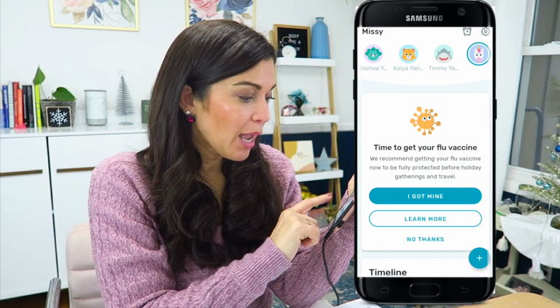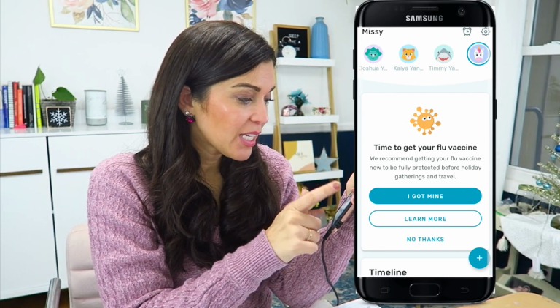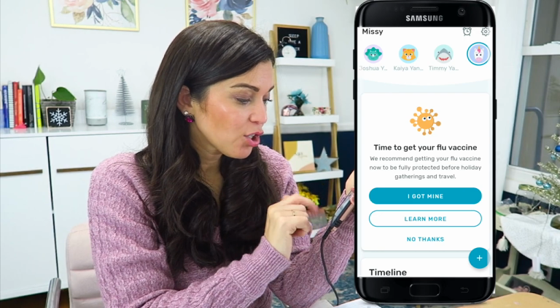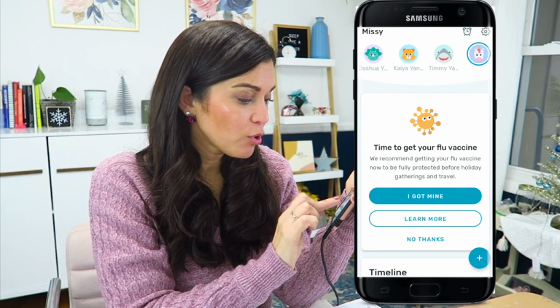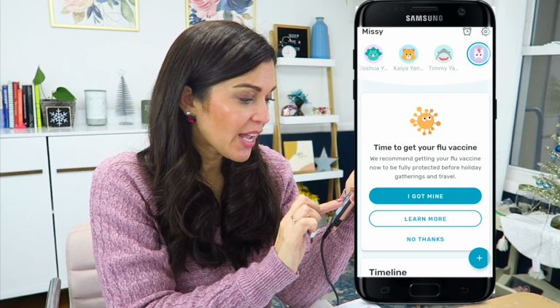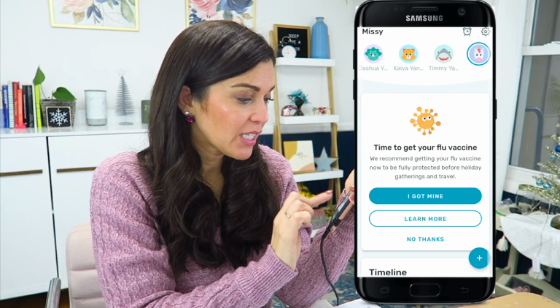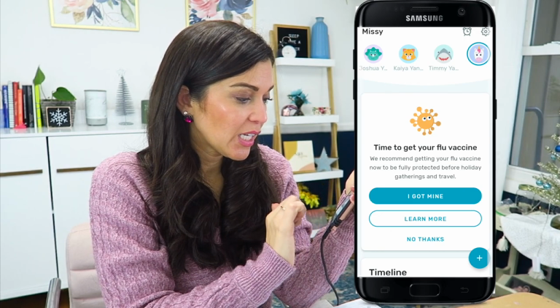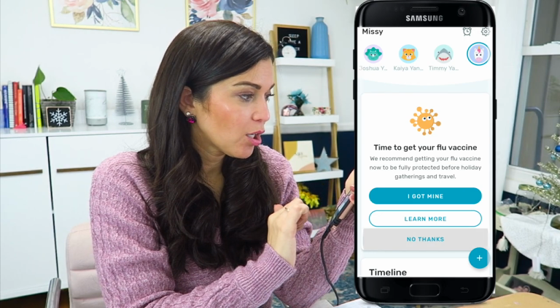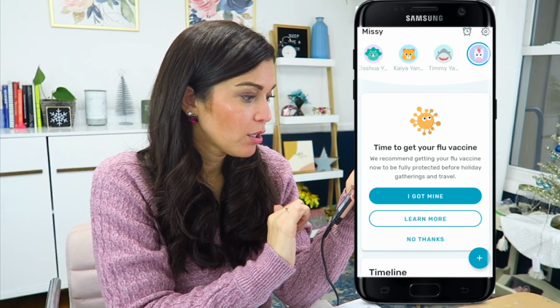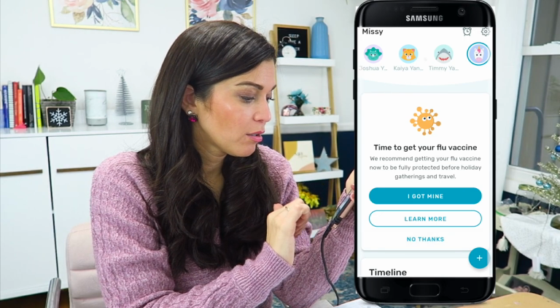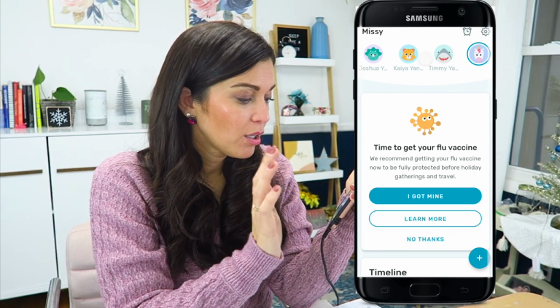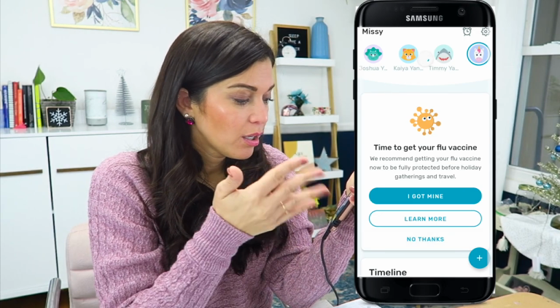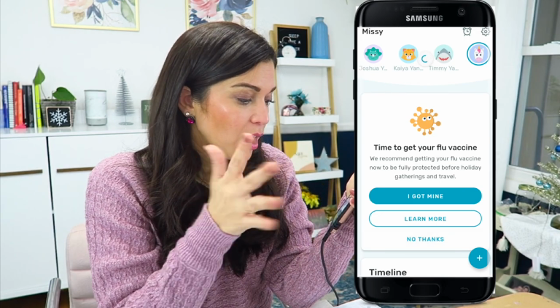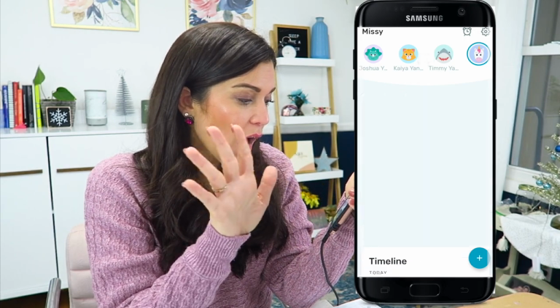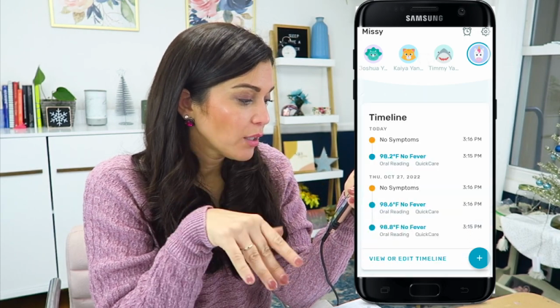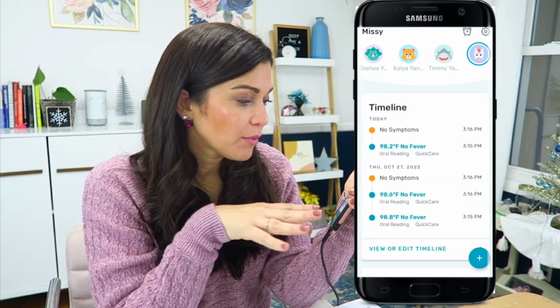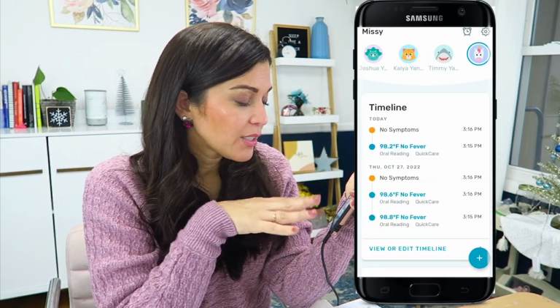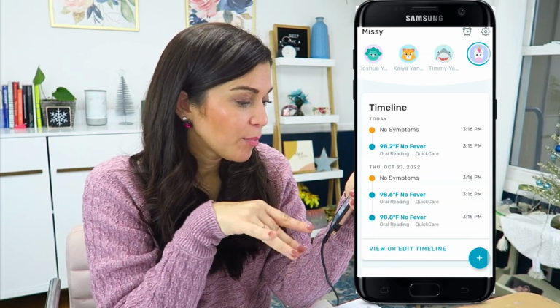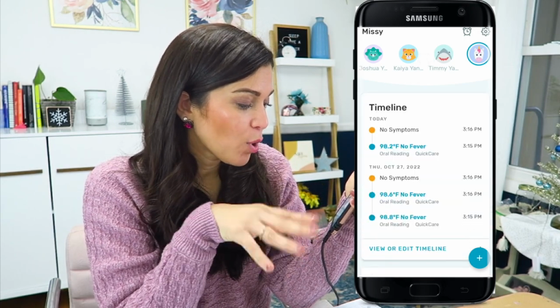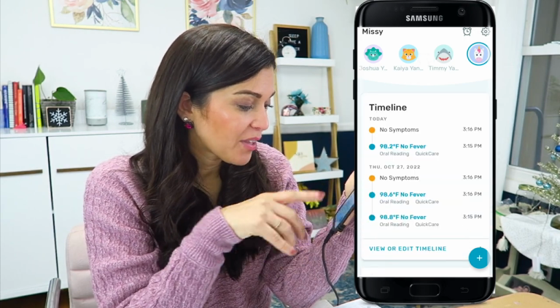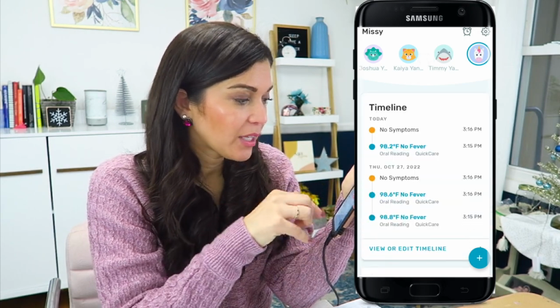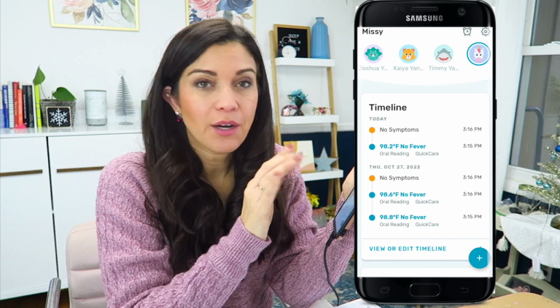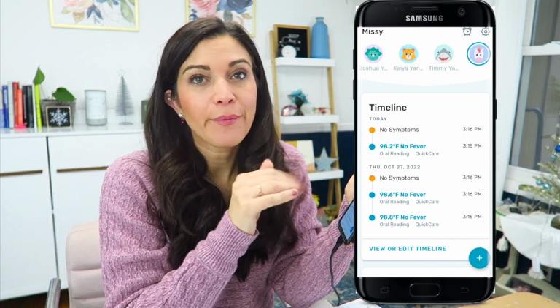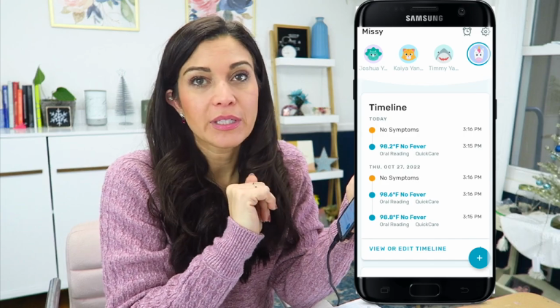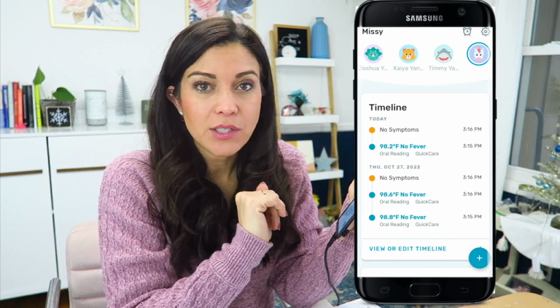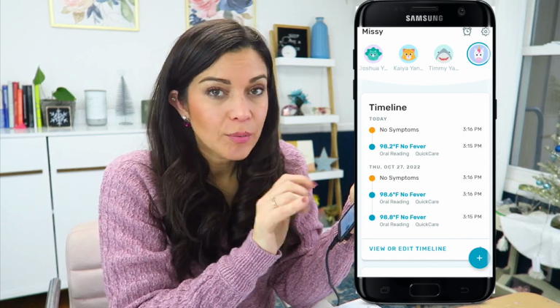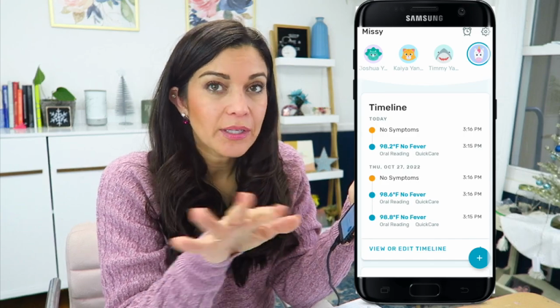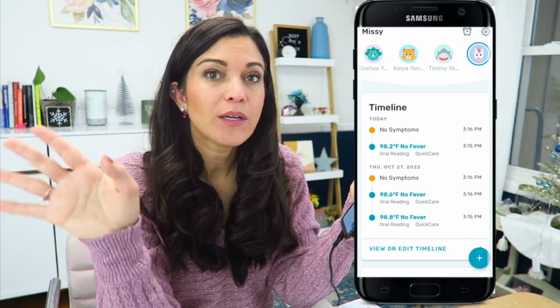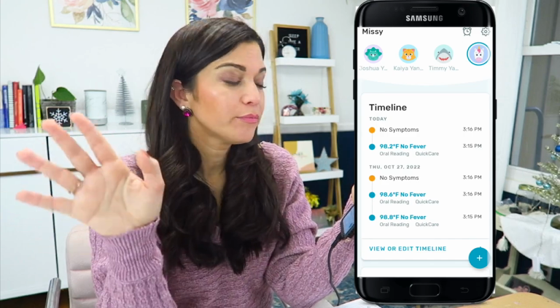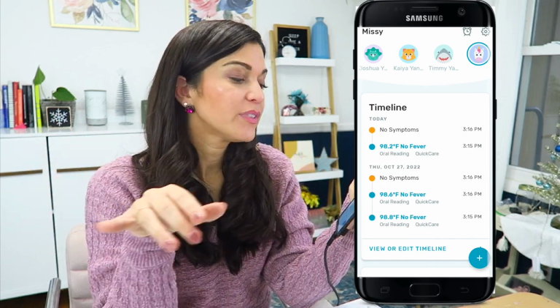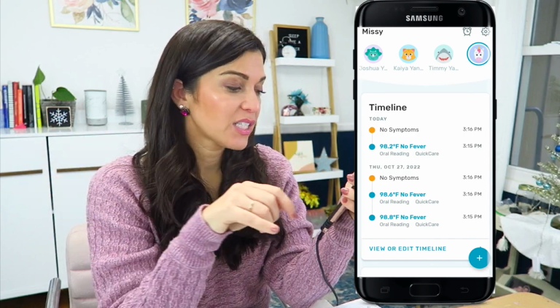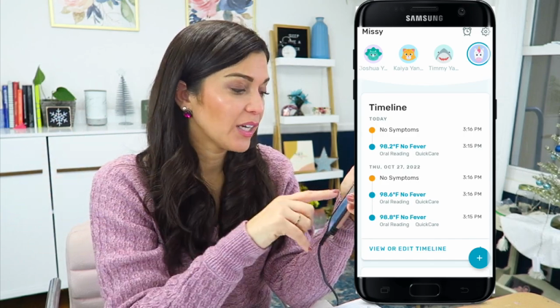Time to get your flu vaccine. I'll tell me more about that later. I don't really need to know about it now.